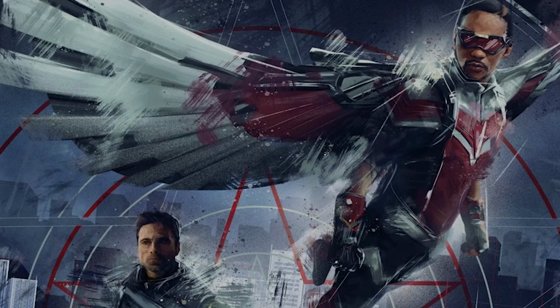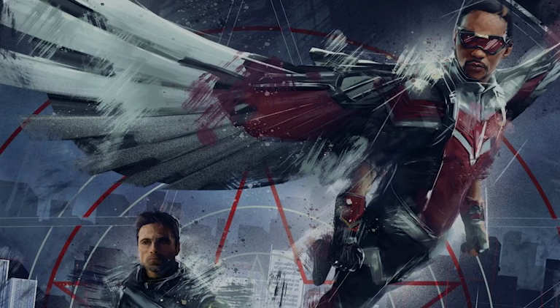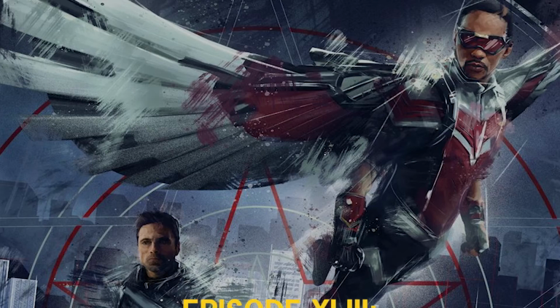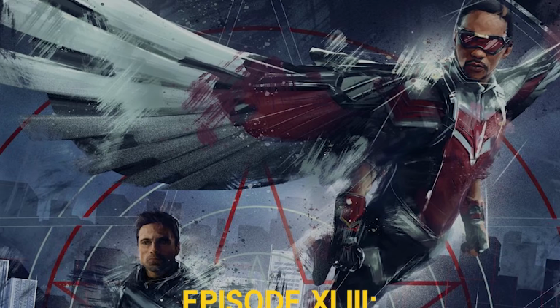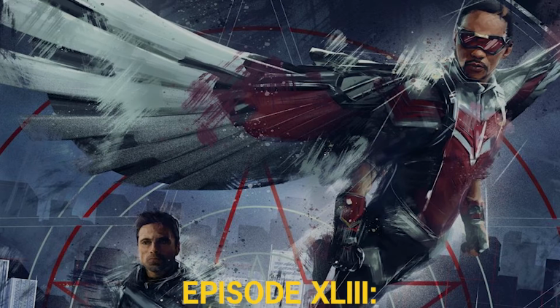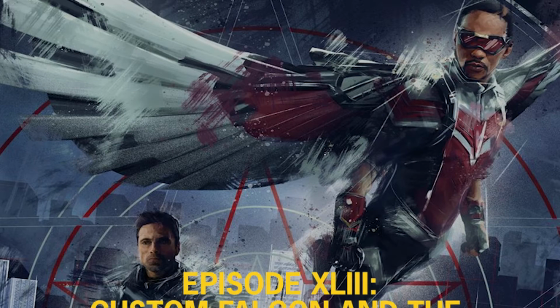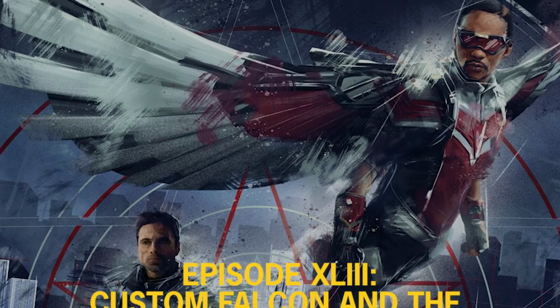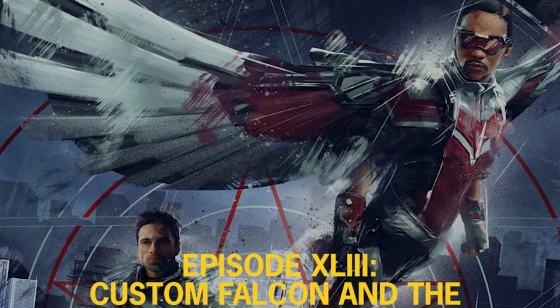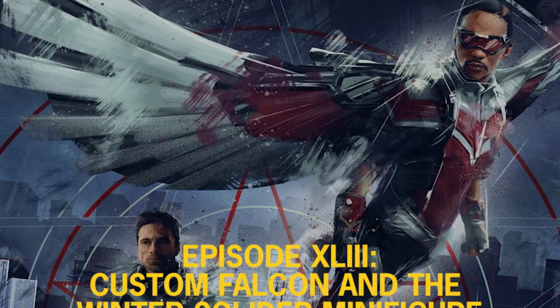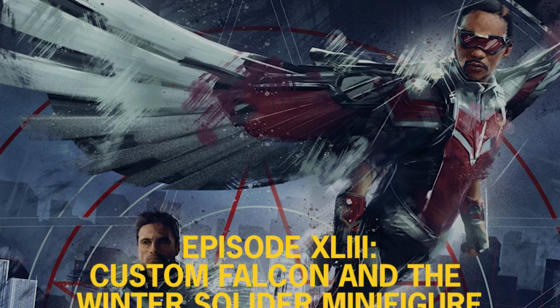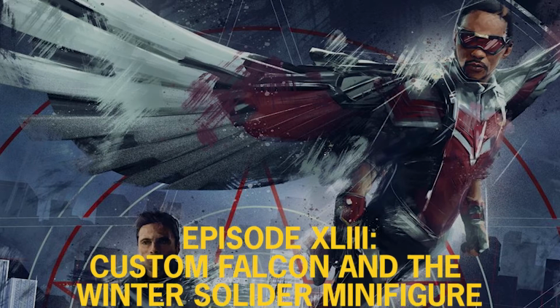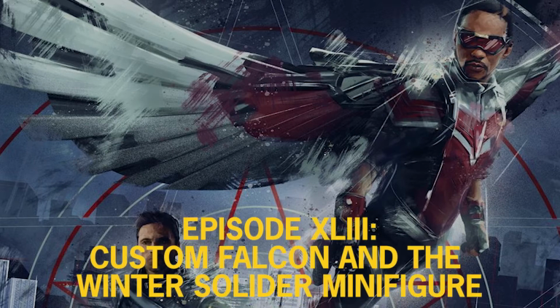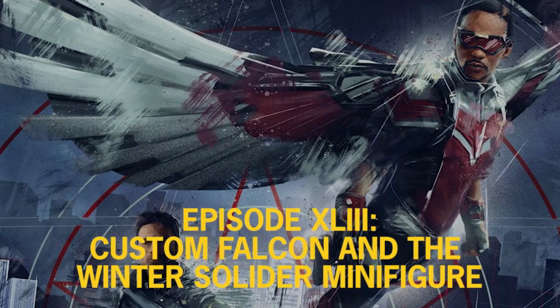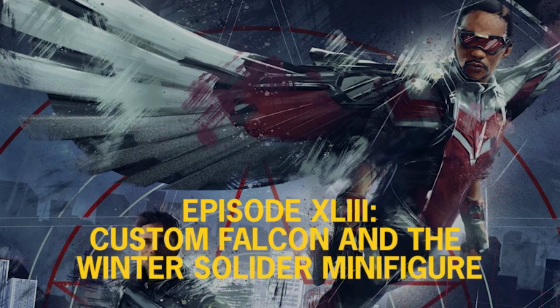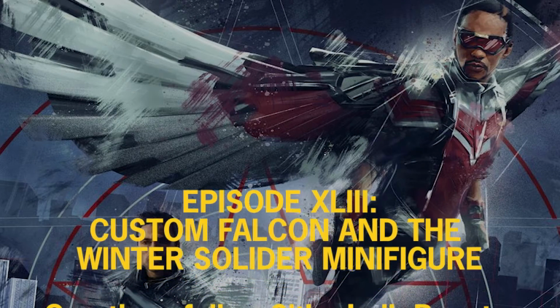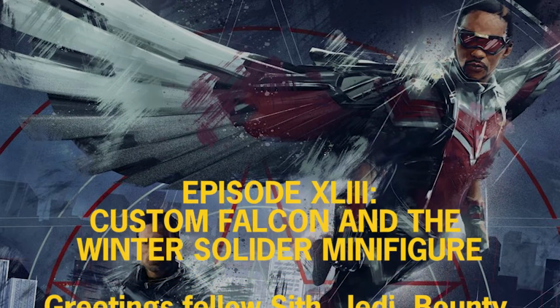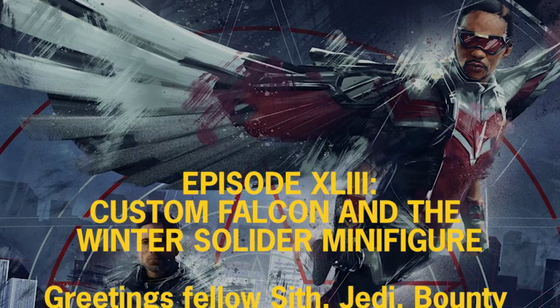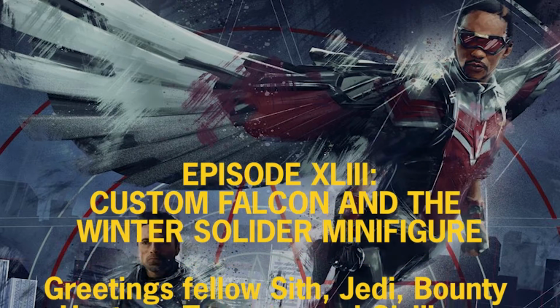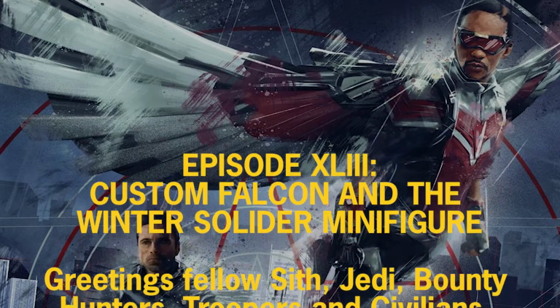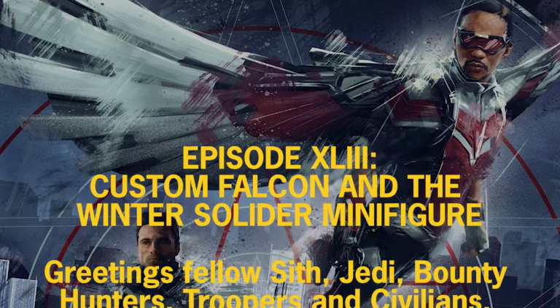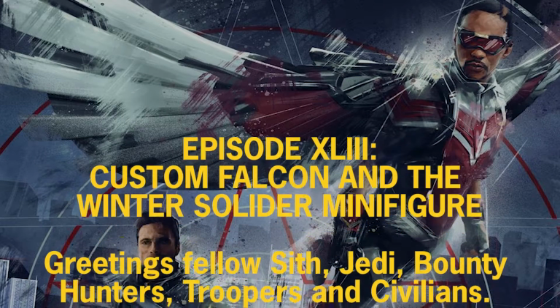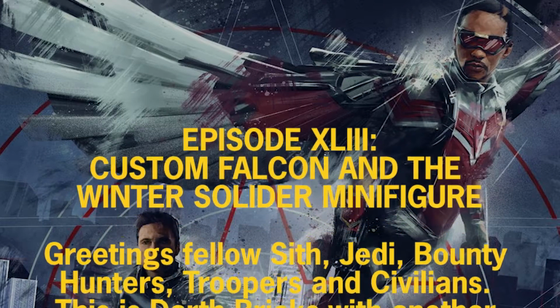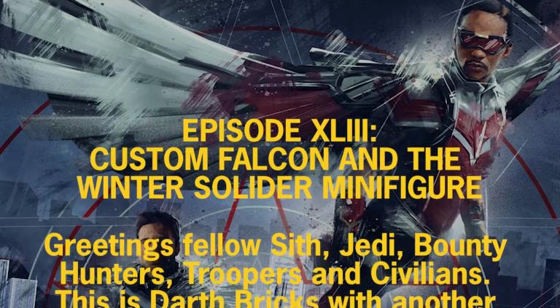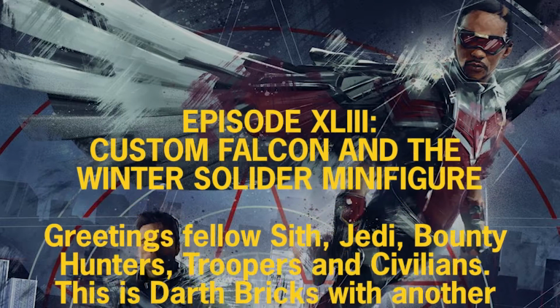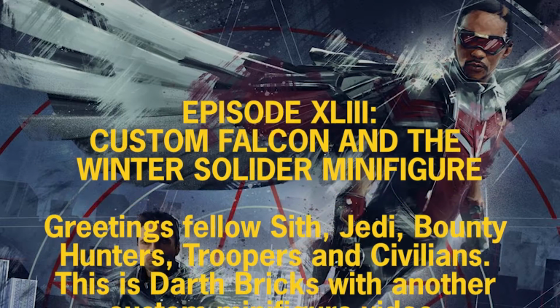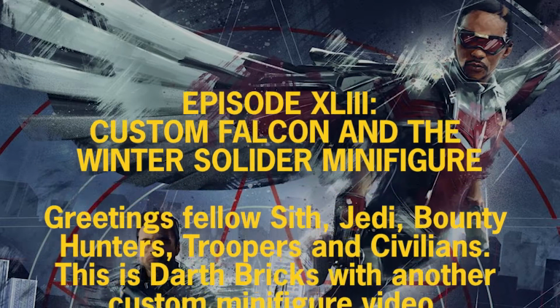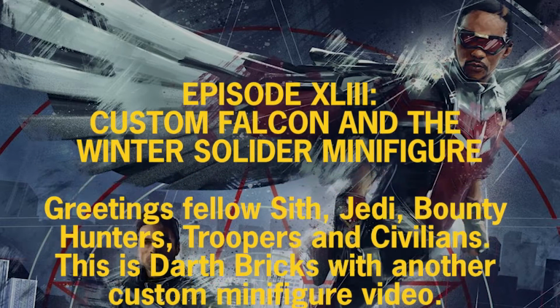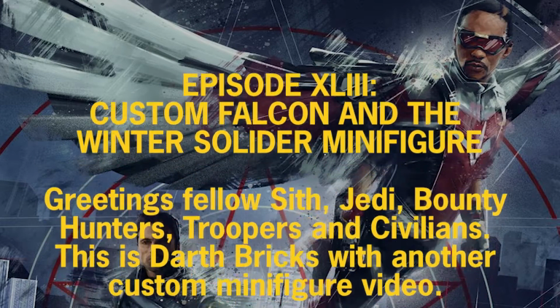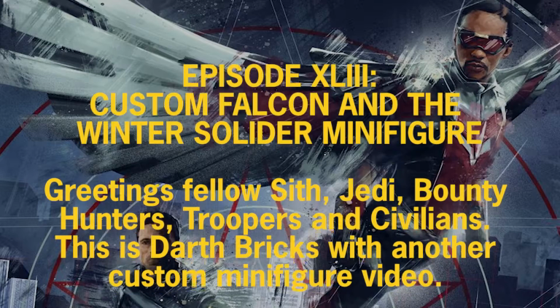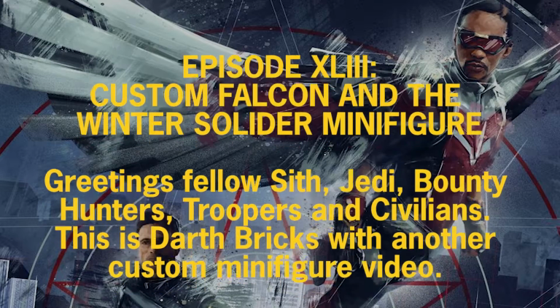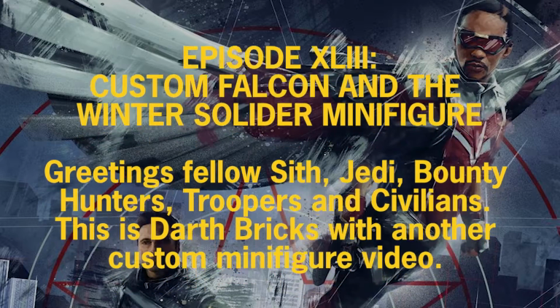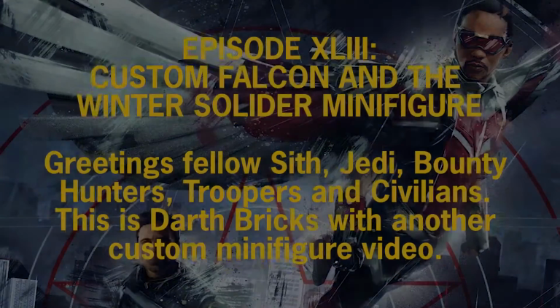Greetings fellow Sith Jedi, Bounty Hunters, Troopers, and Civilians. This is Darth Bricks with another custom minifigure.